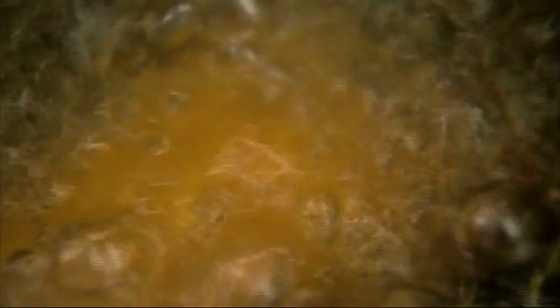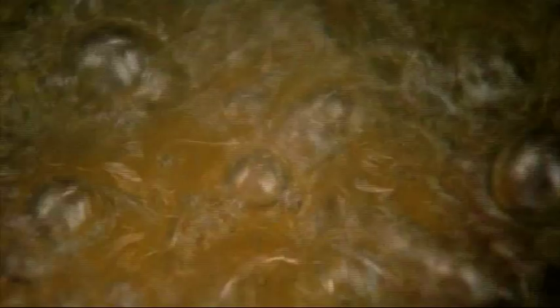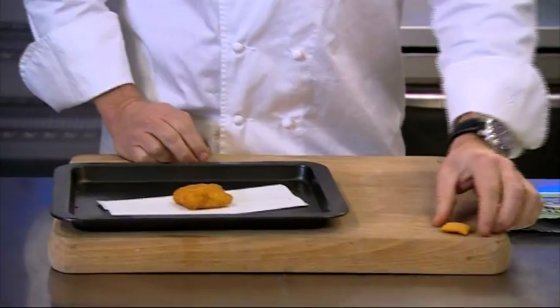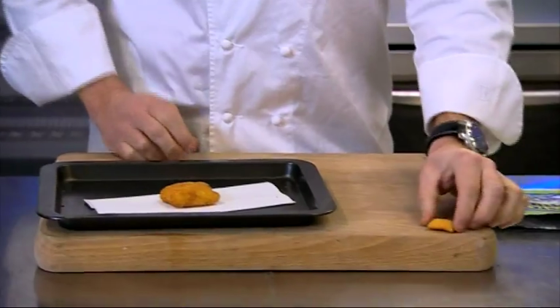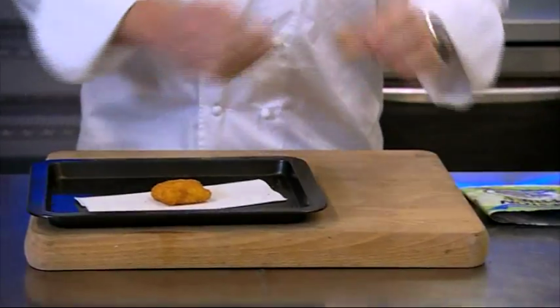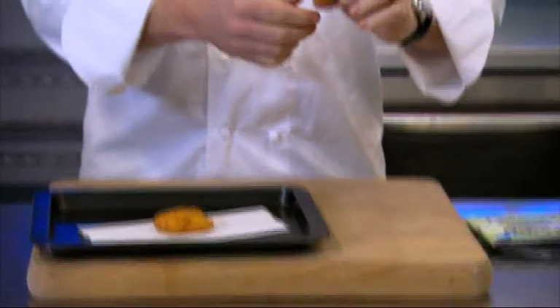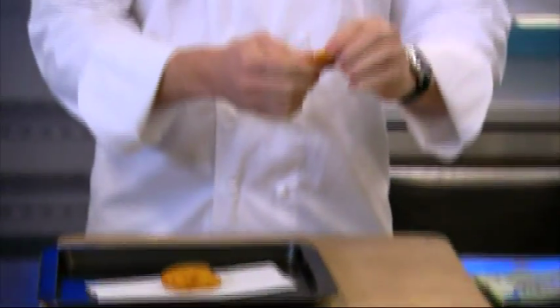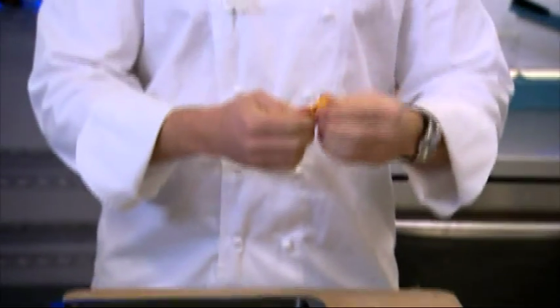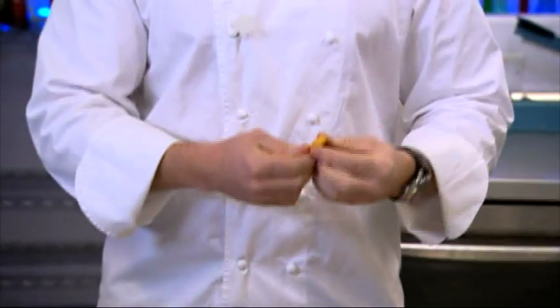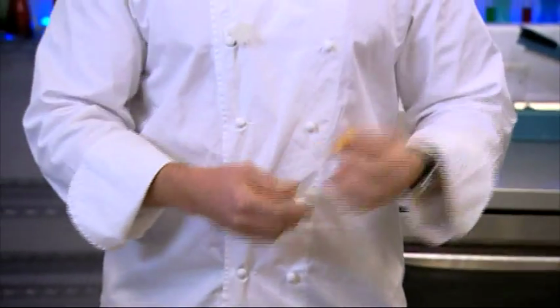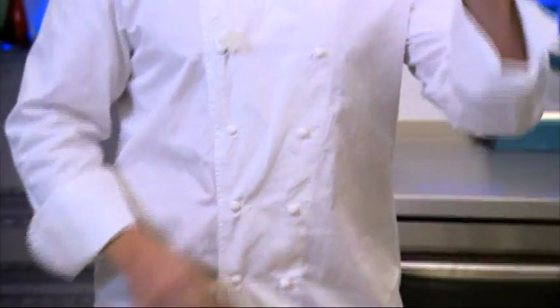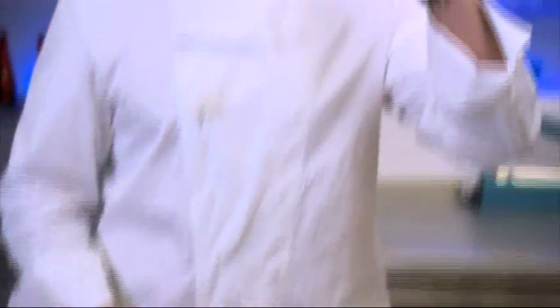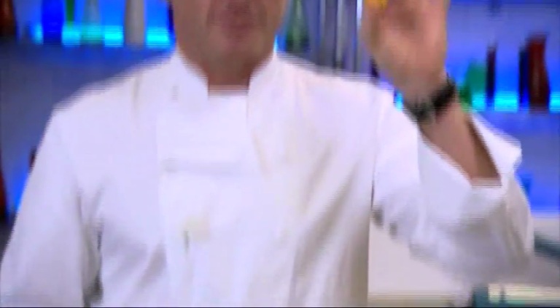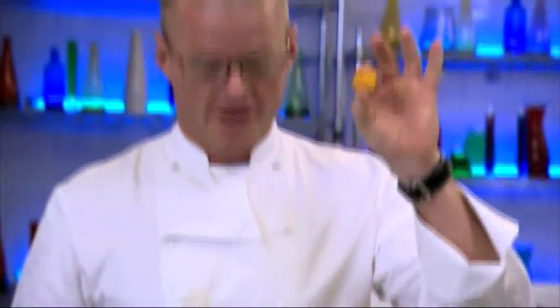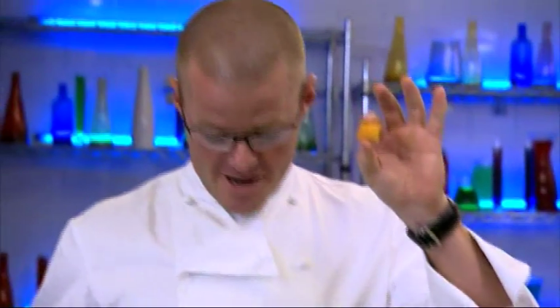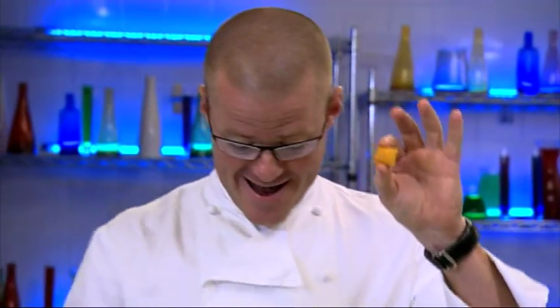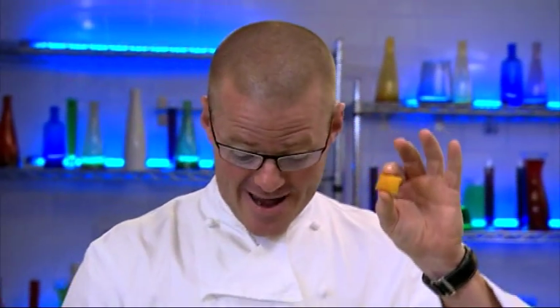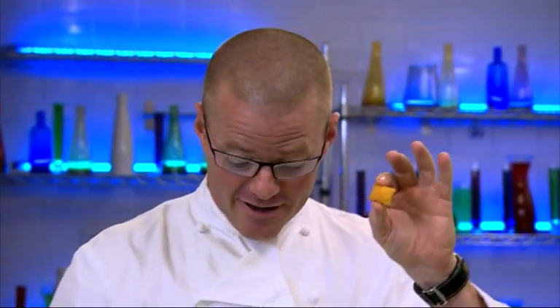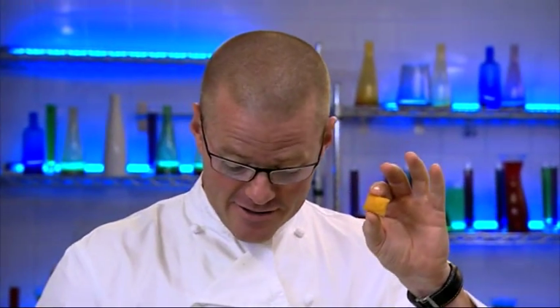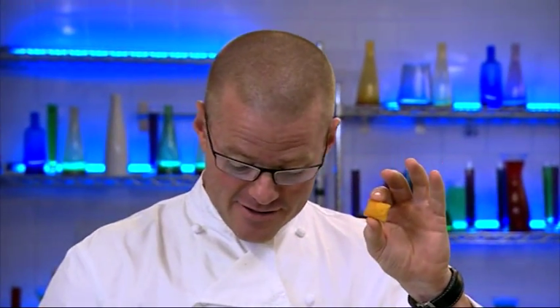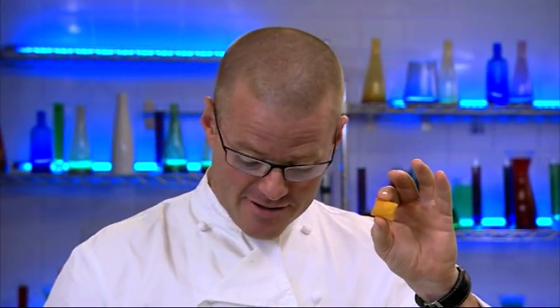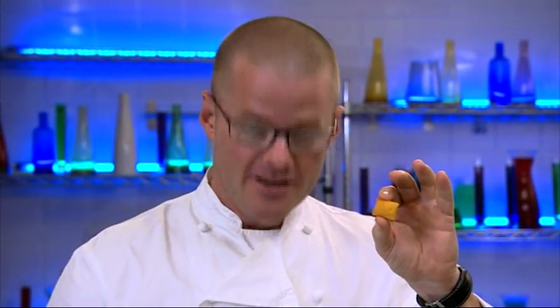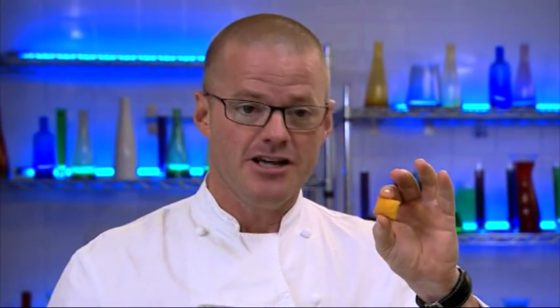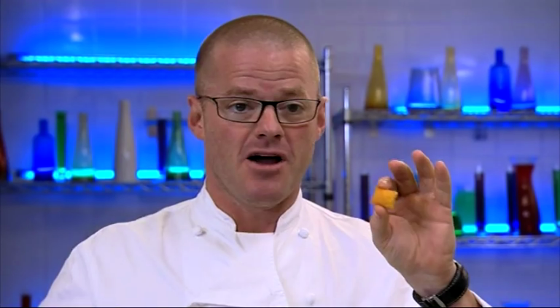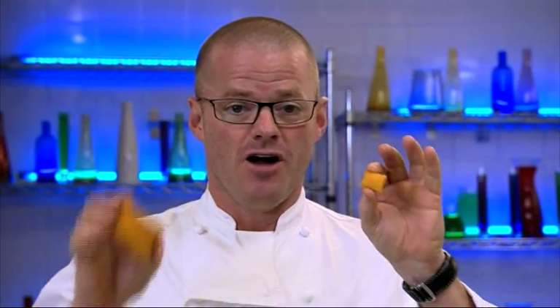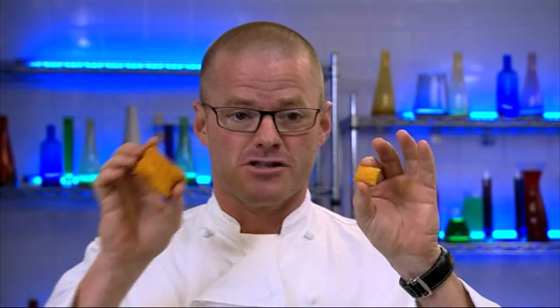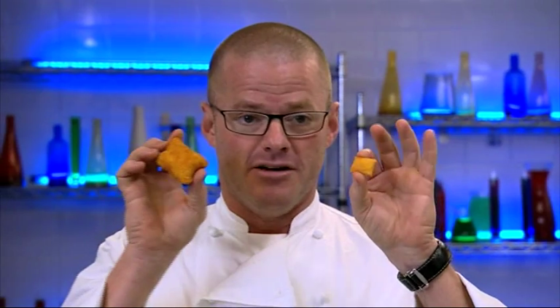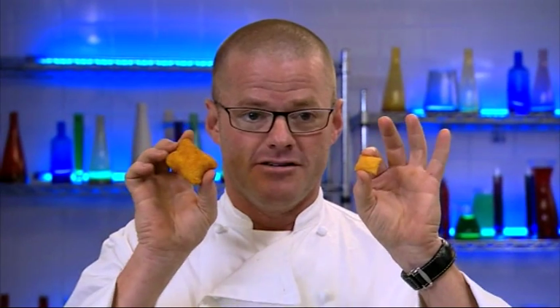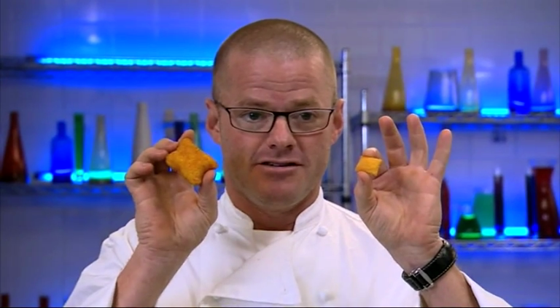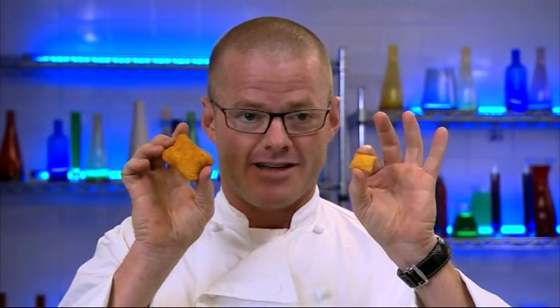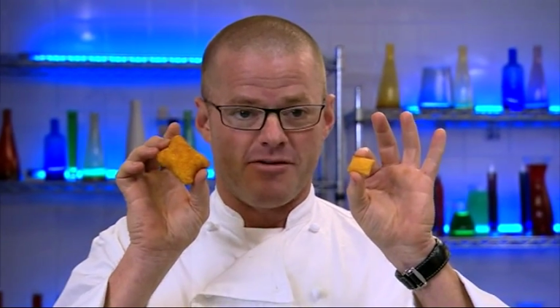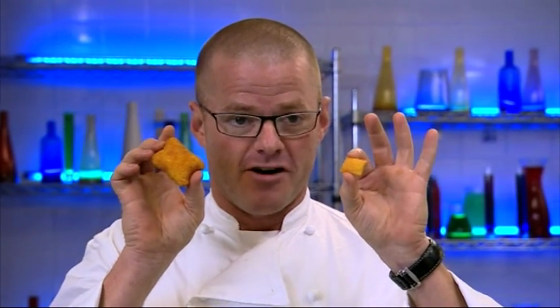So here is an original scampi fry, and here is my ultimate scampi fry.